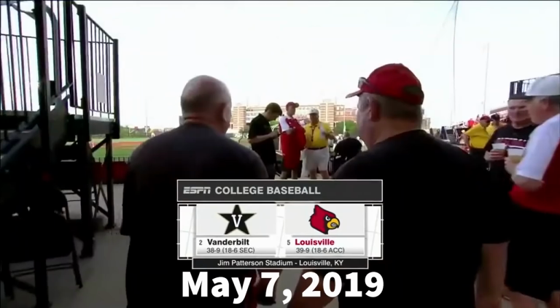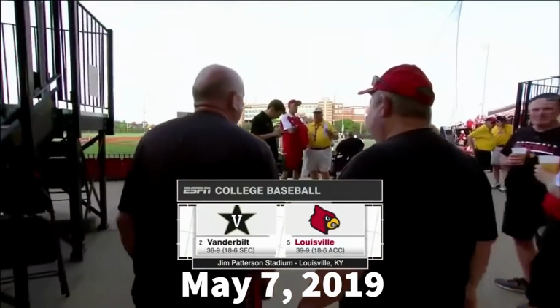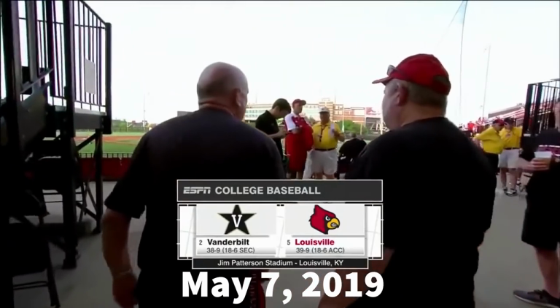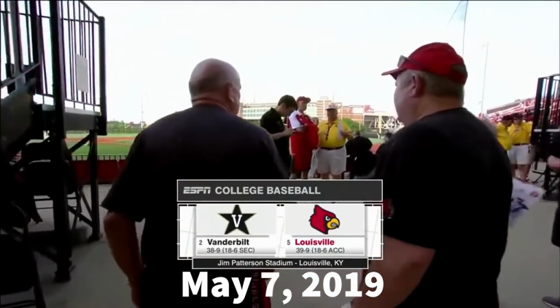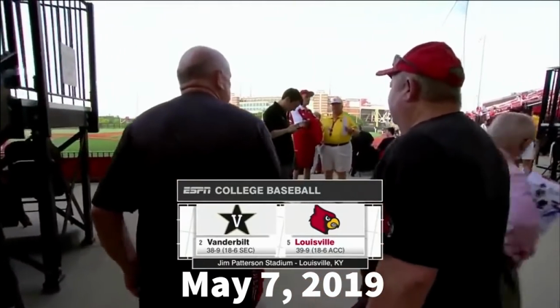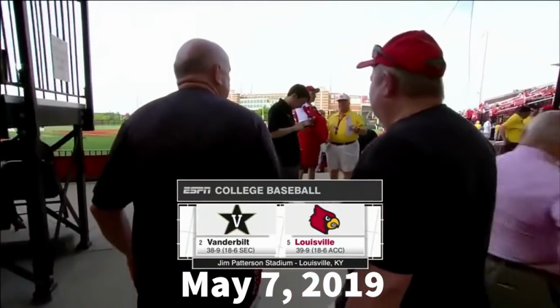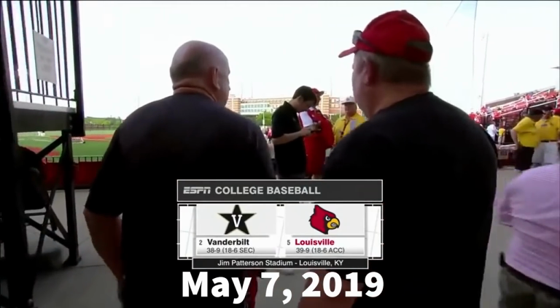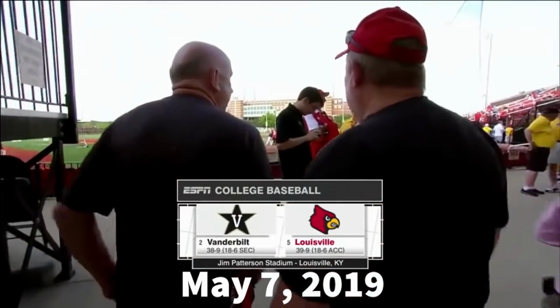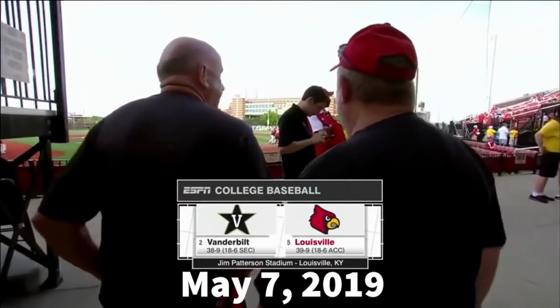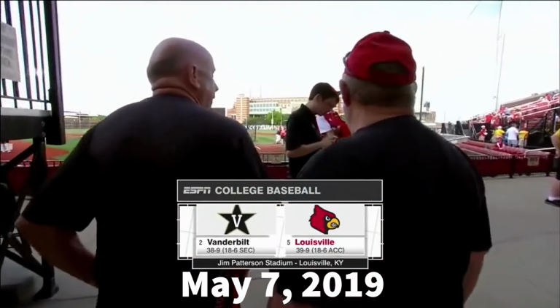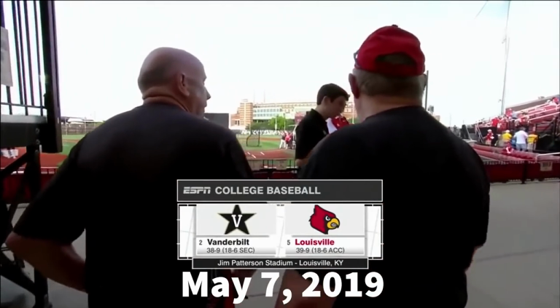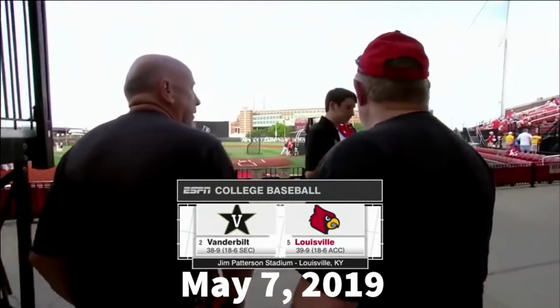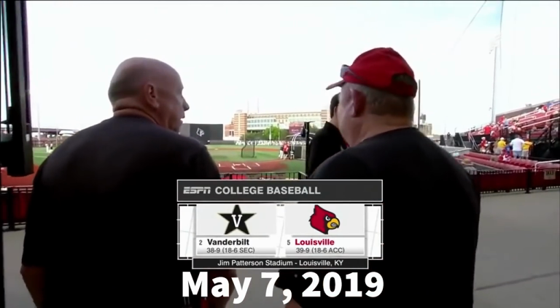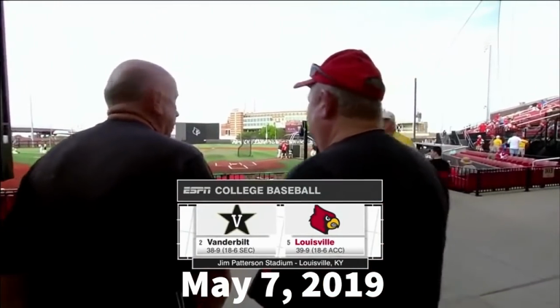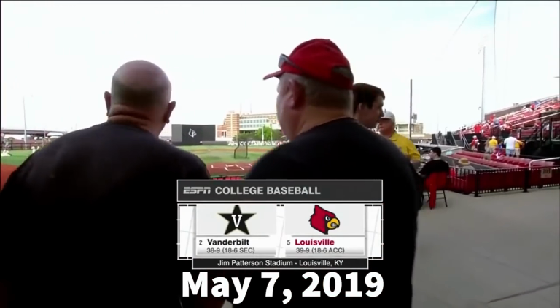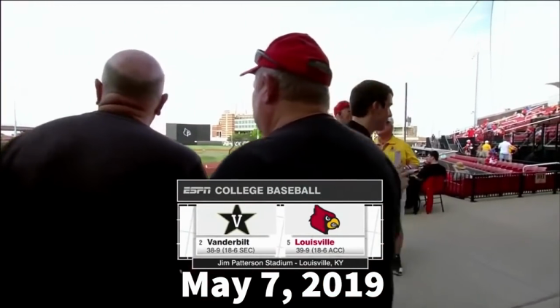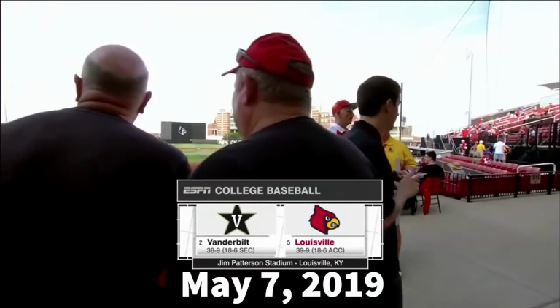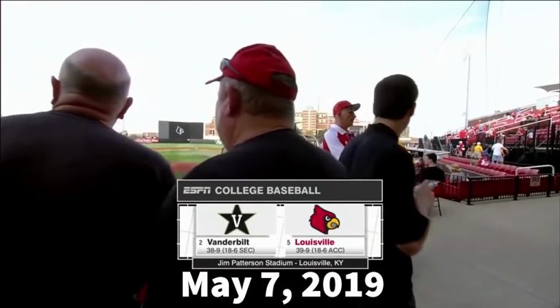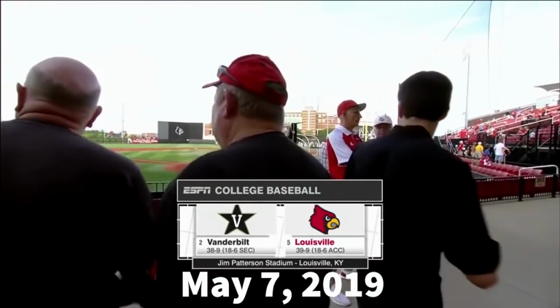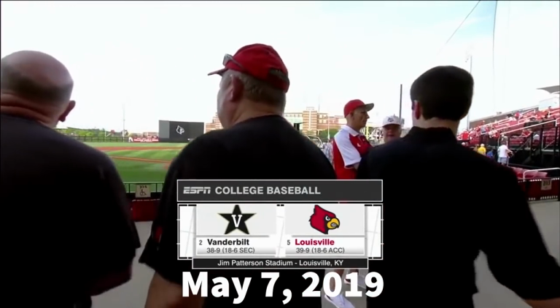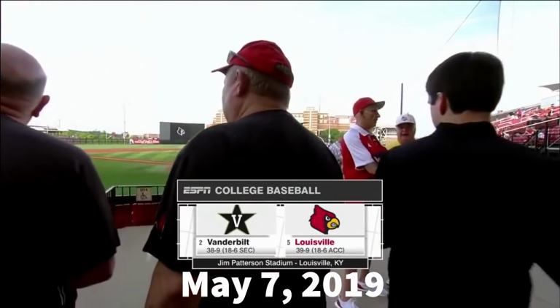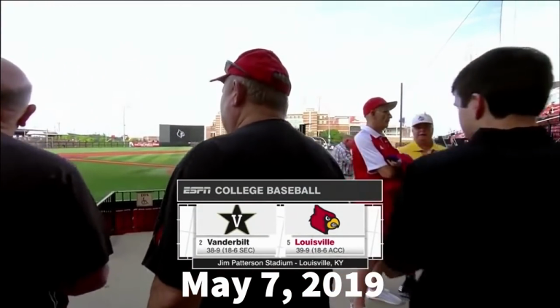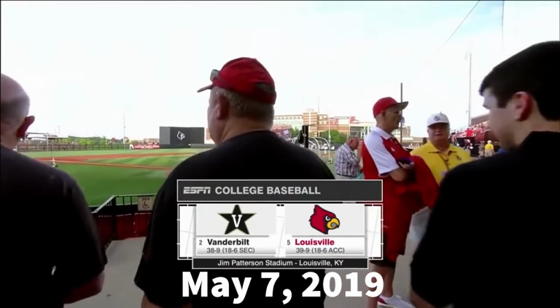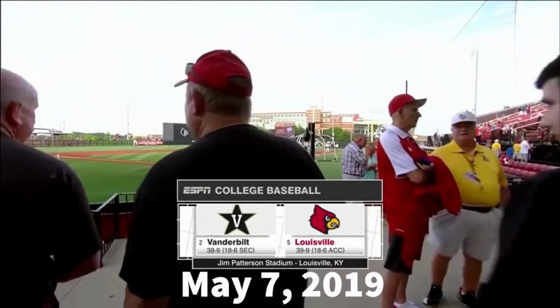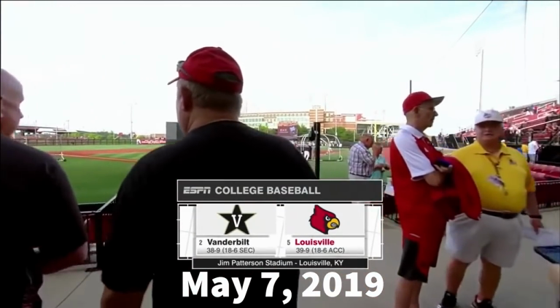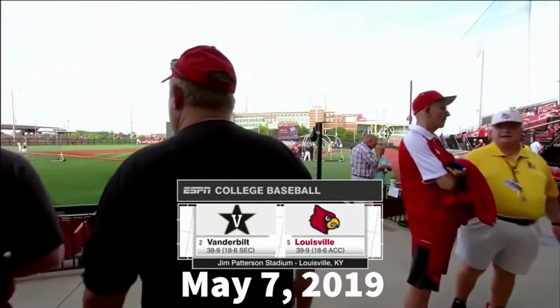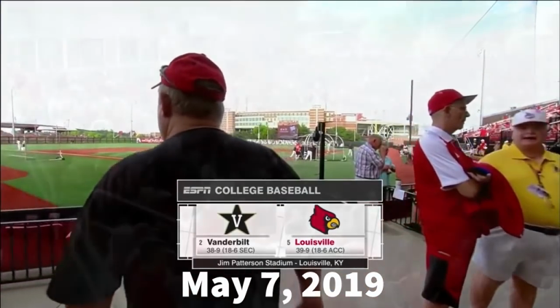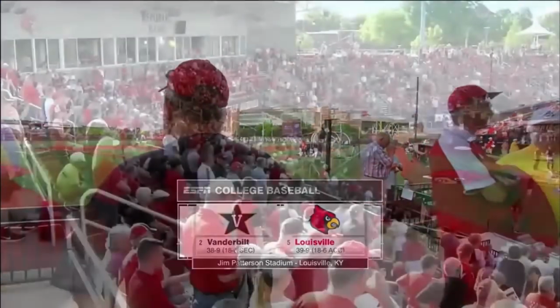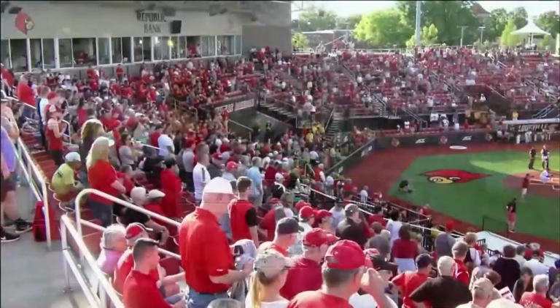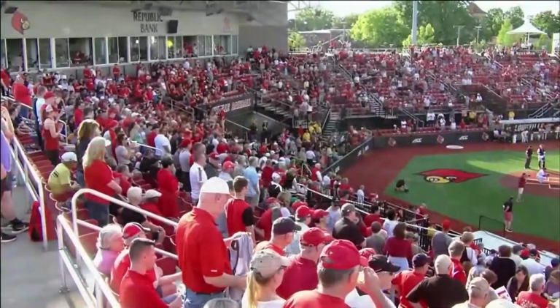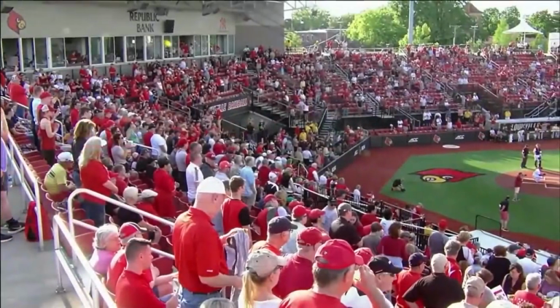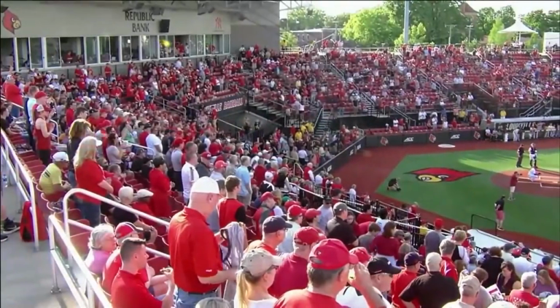Tonight, a couple of college baseball thoroughbreds. Number two, Vanderbilt. Number five, Louisville.